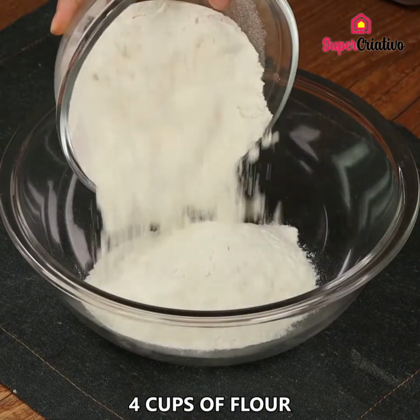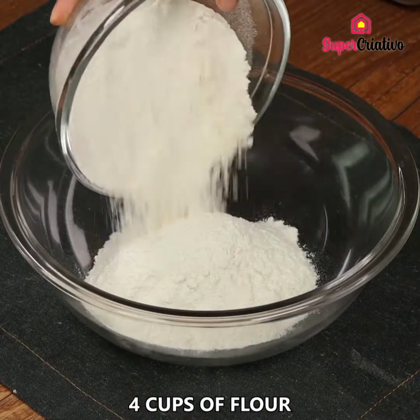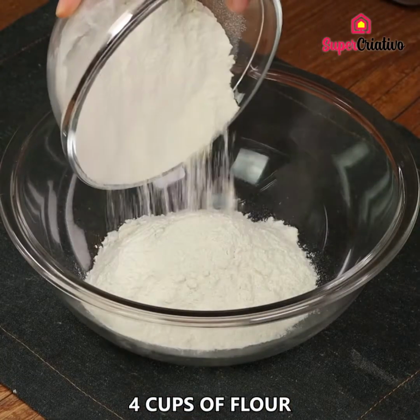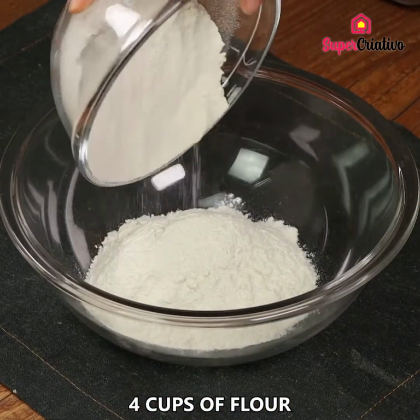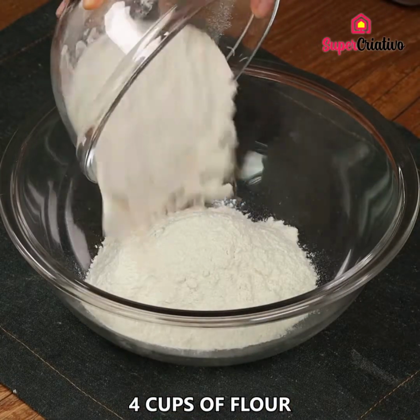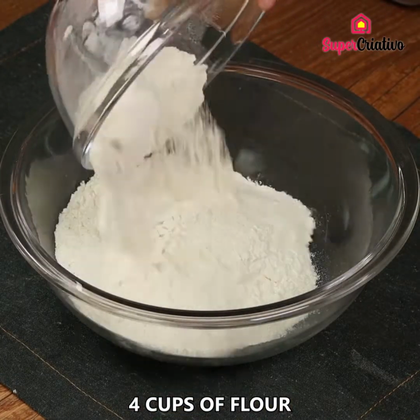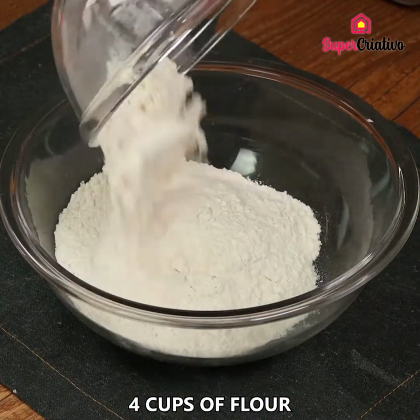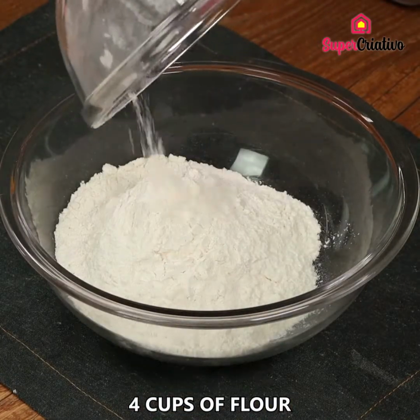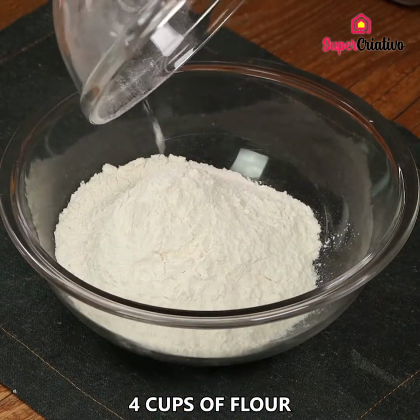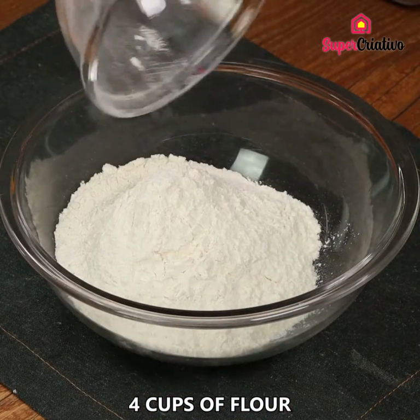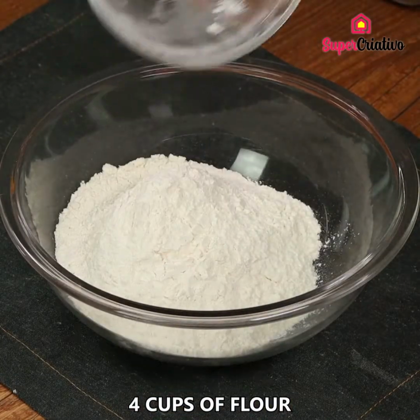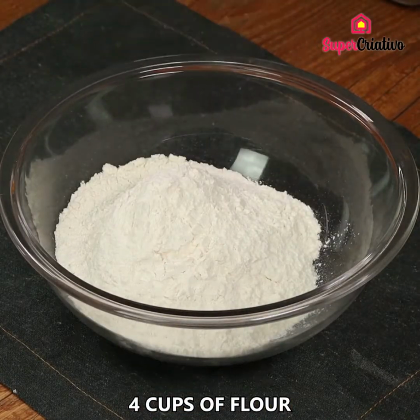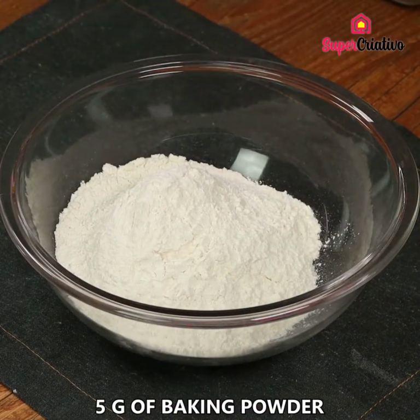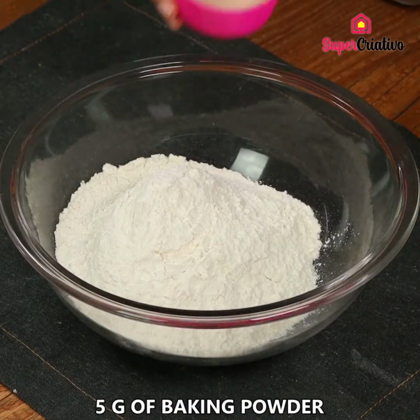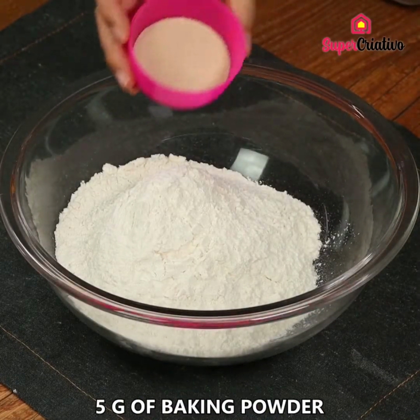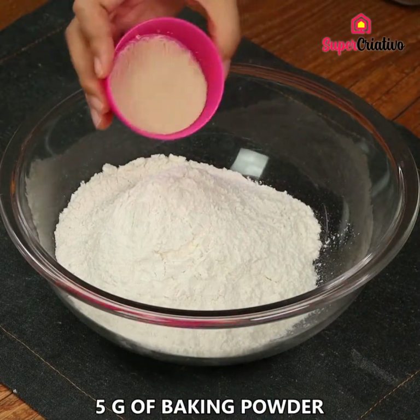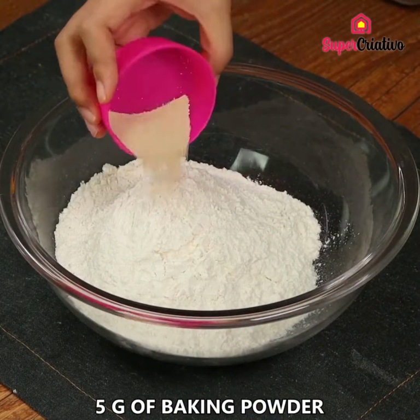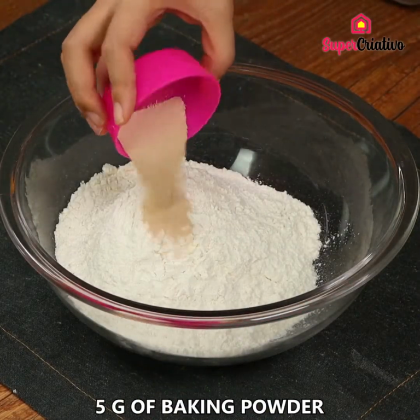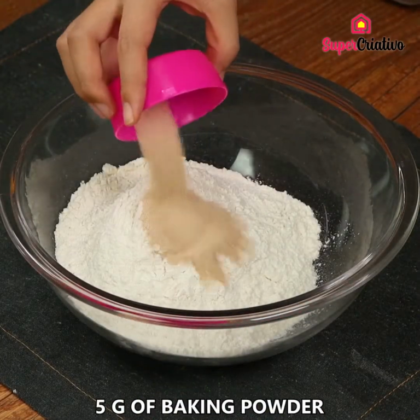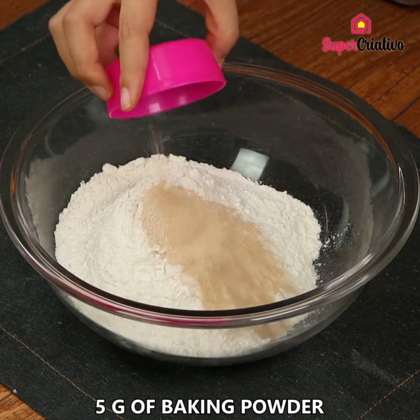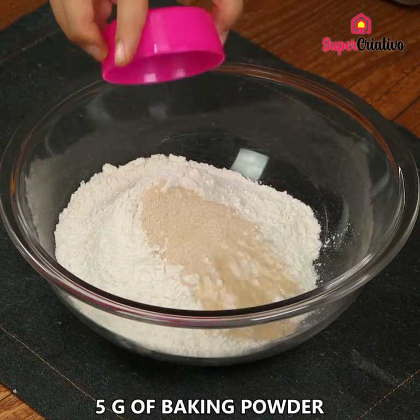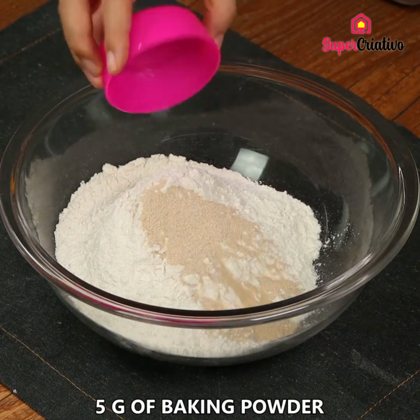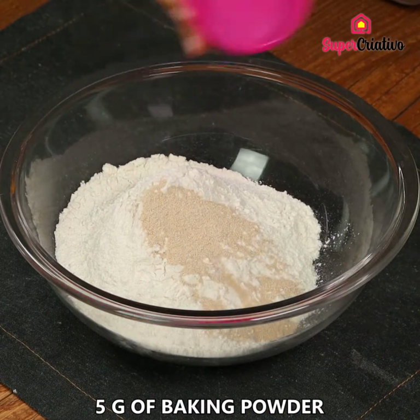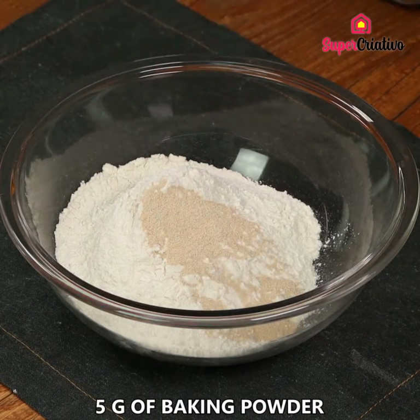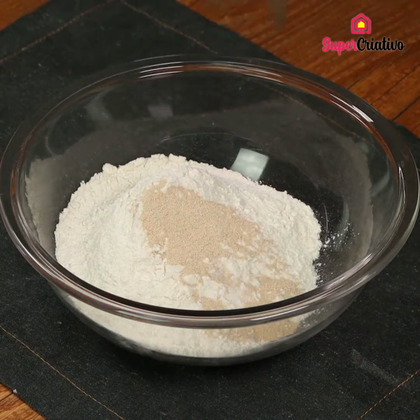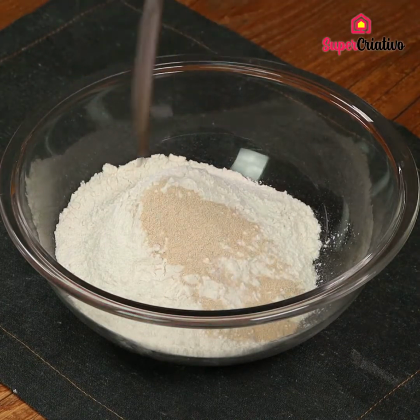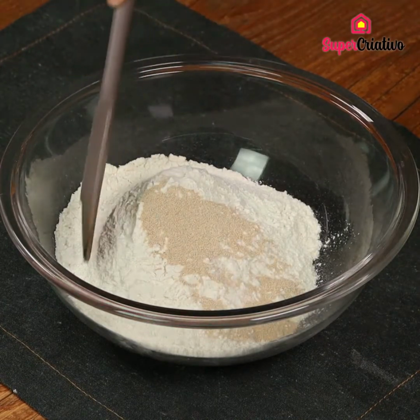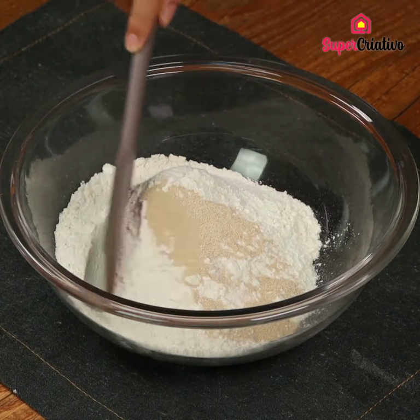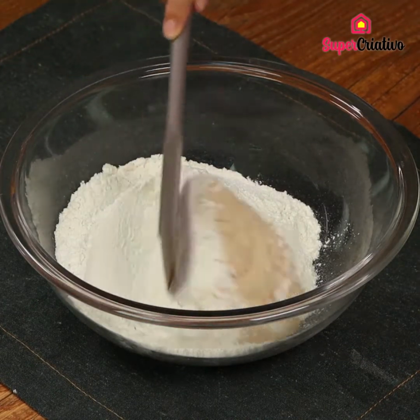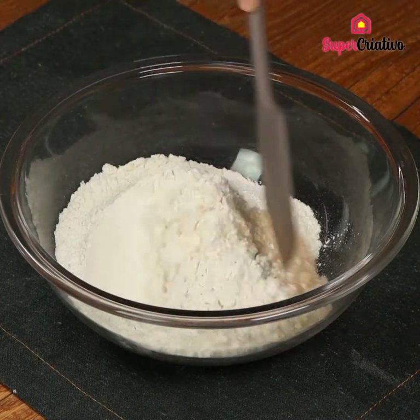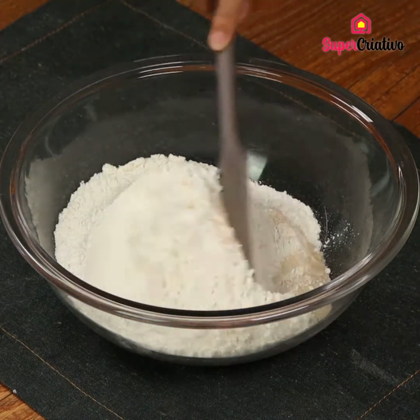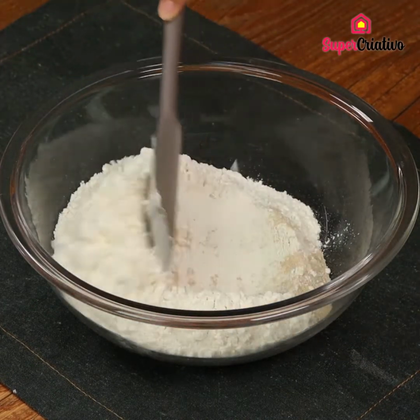In a bowl, add 4 cups of flour and 5 grams of baking powder, and mix well.